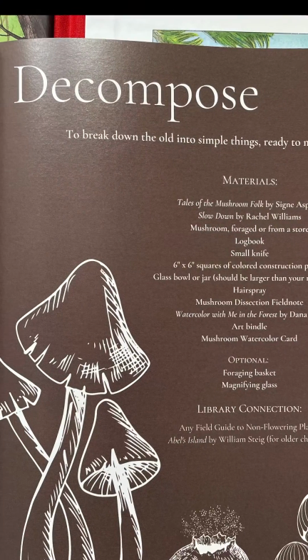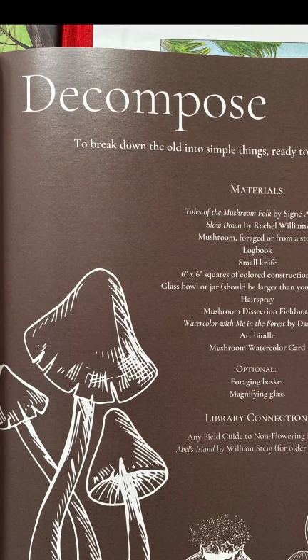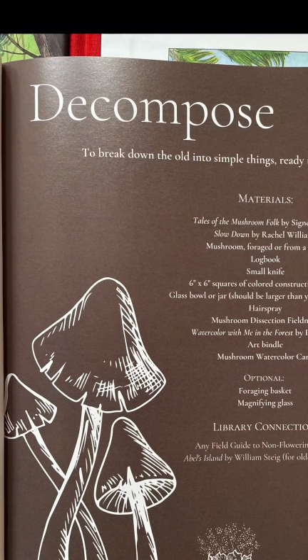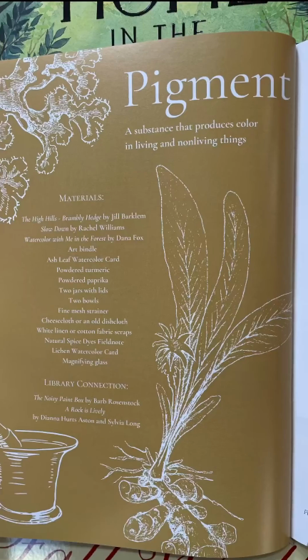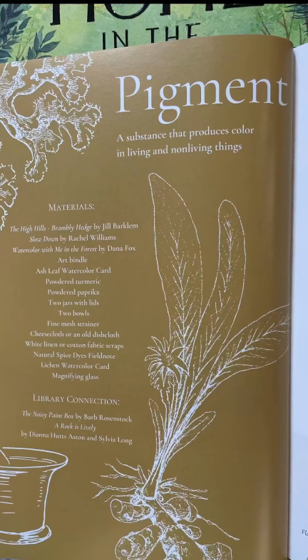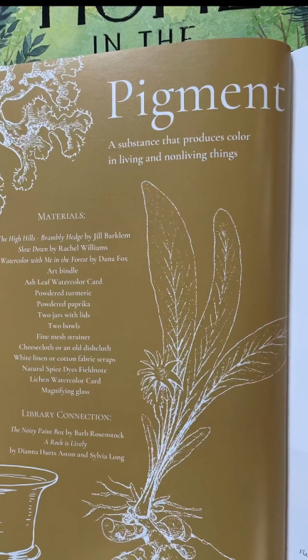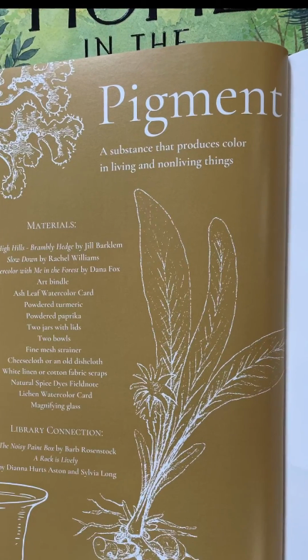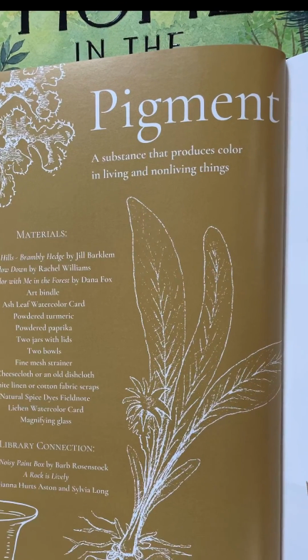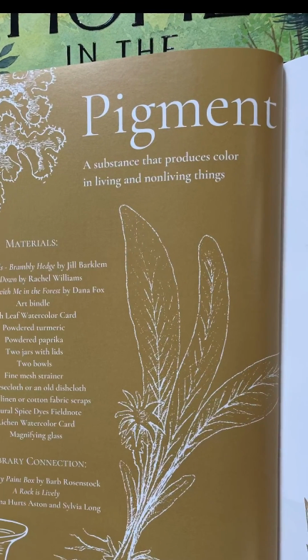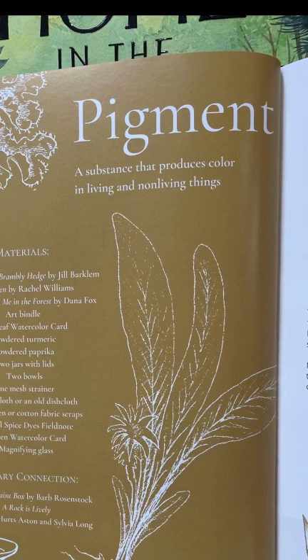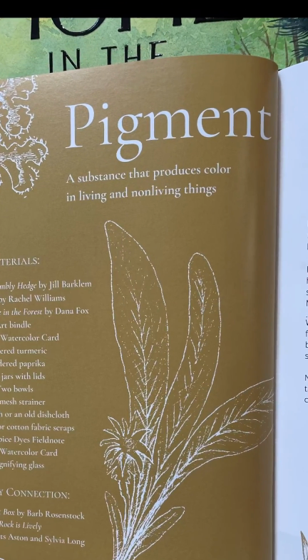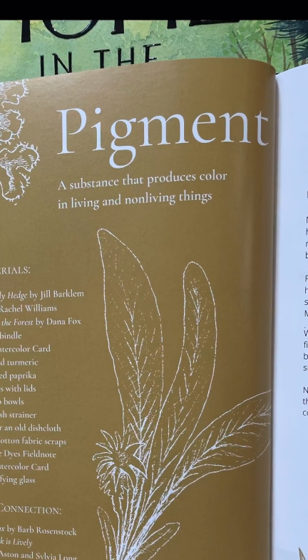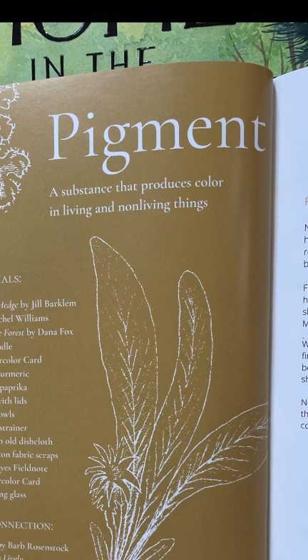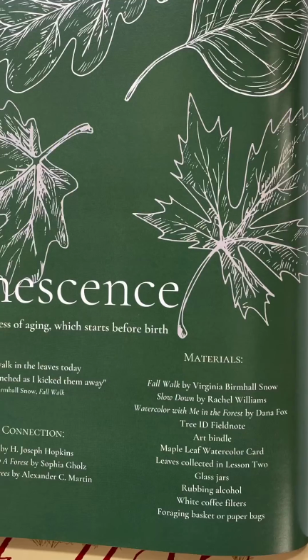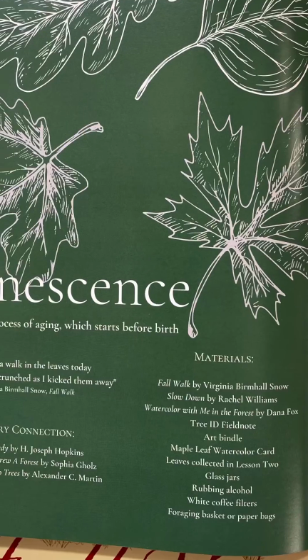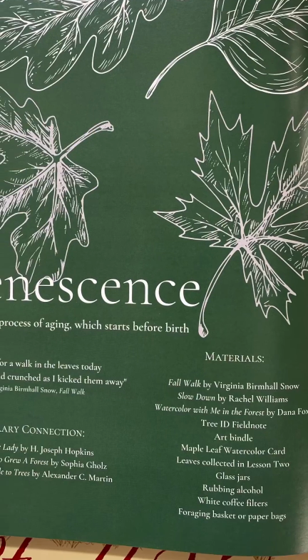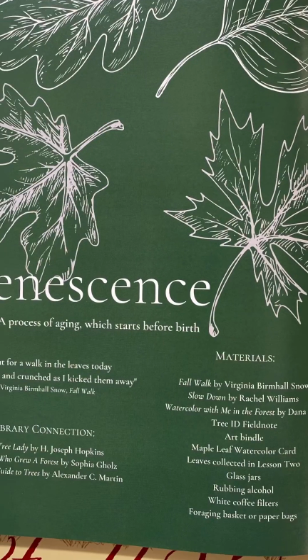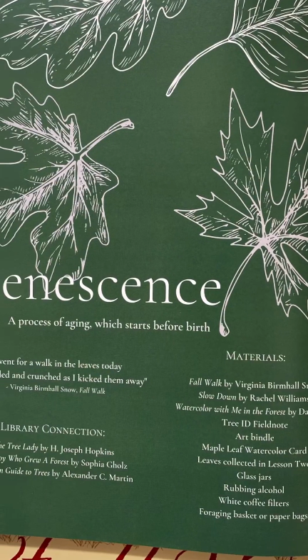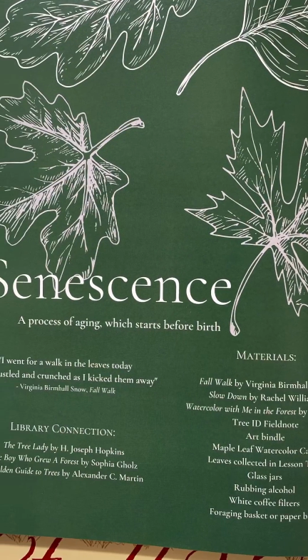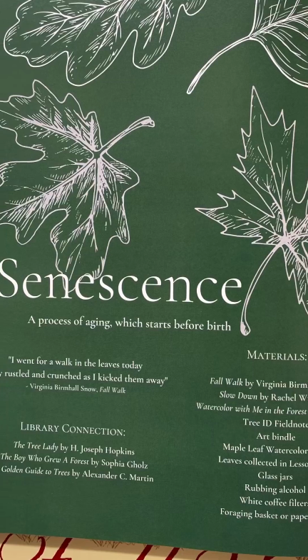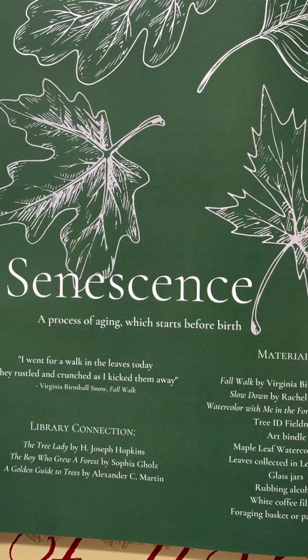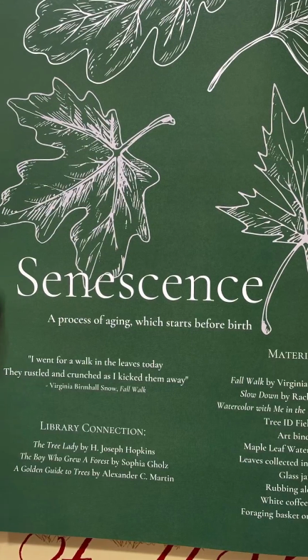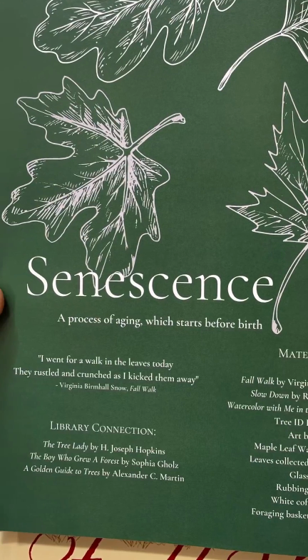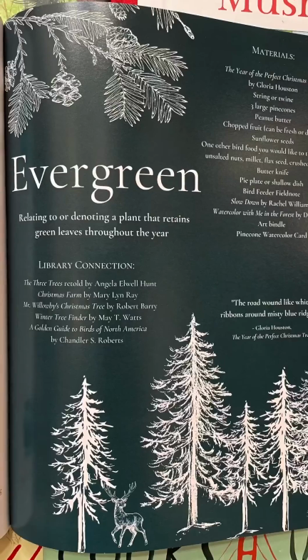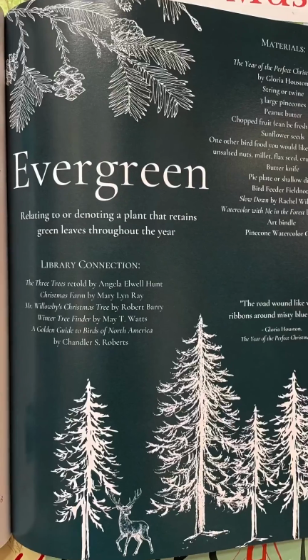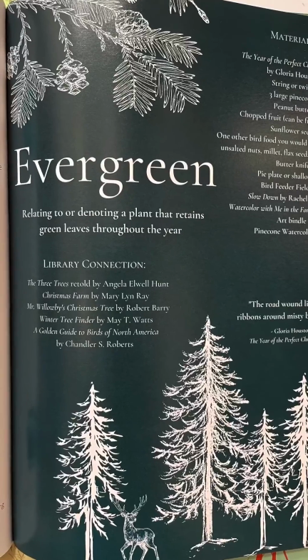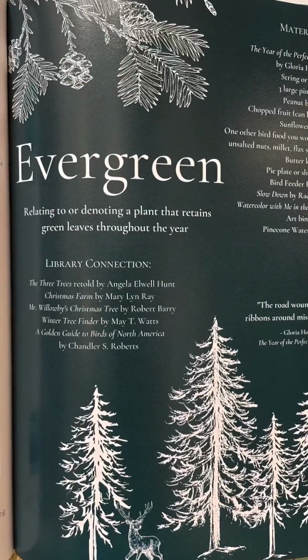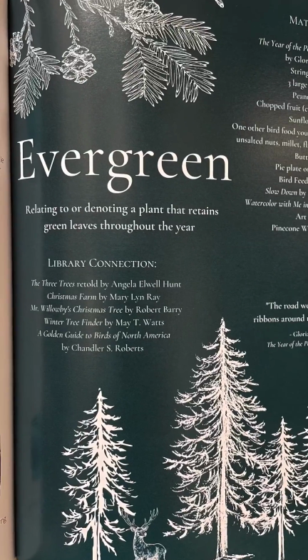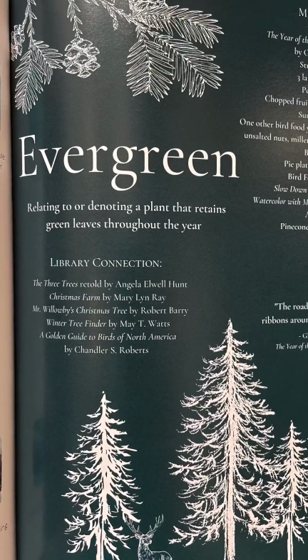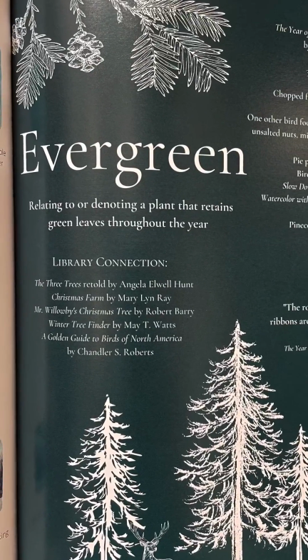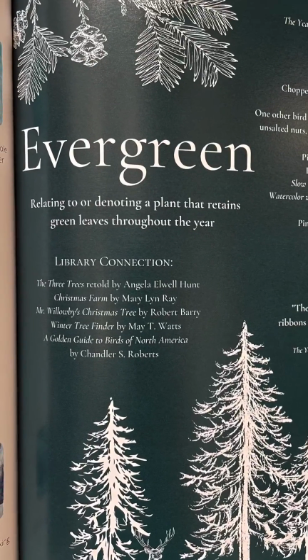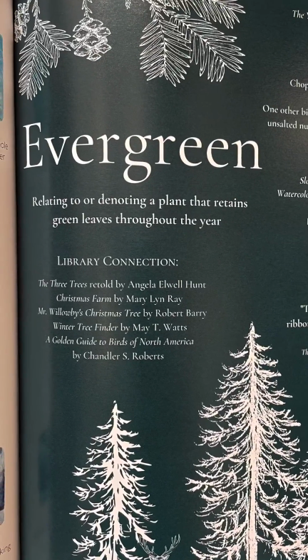Your field guides will direct your studies of the natural world using picture books to take you on a journey through the seasons.